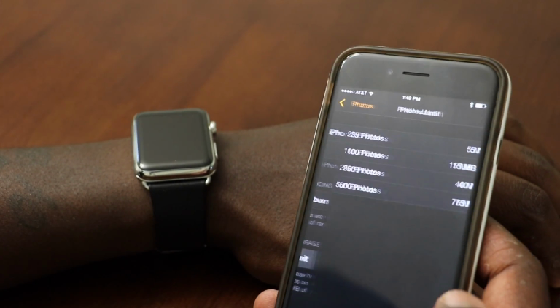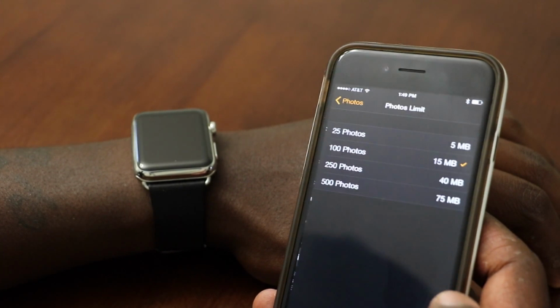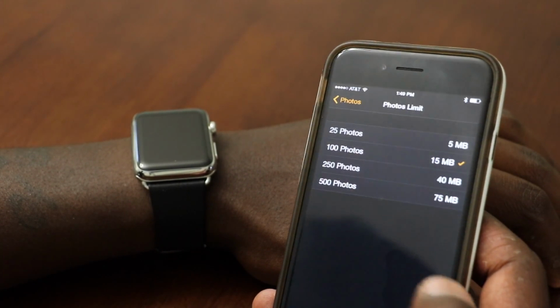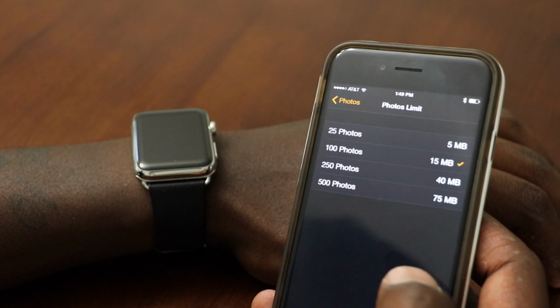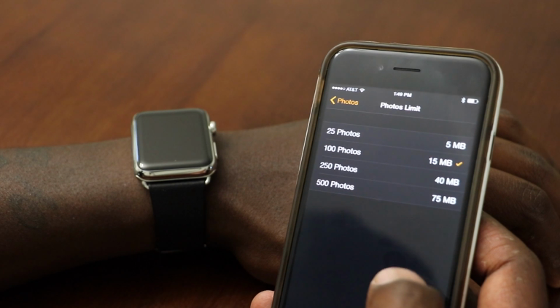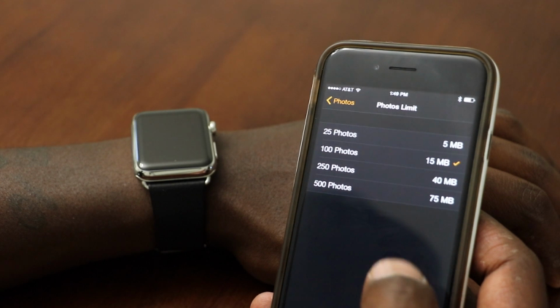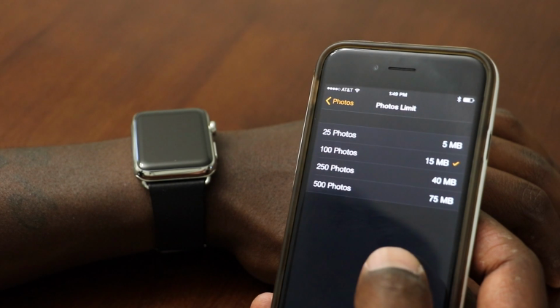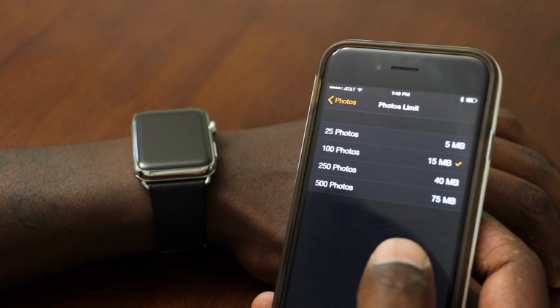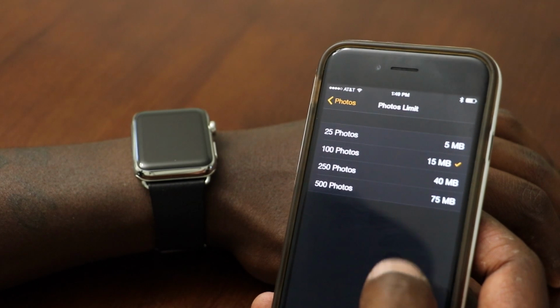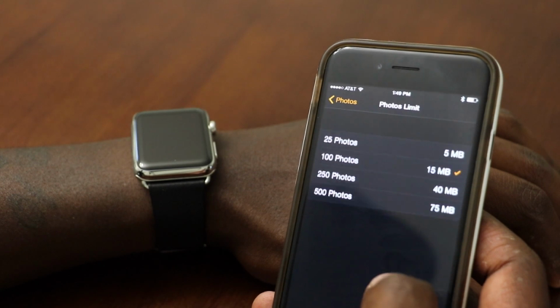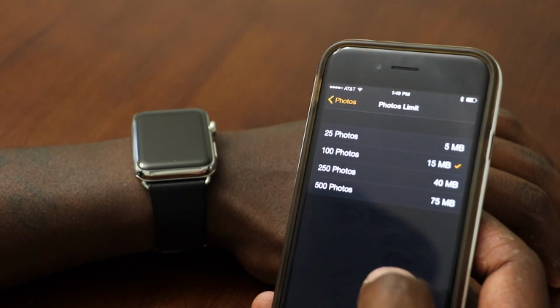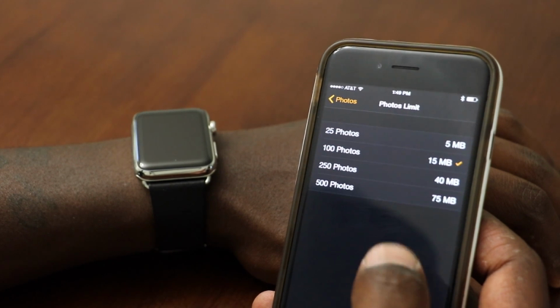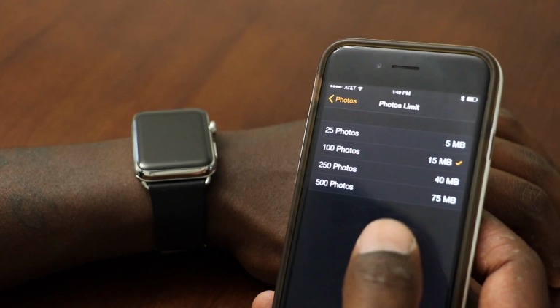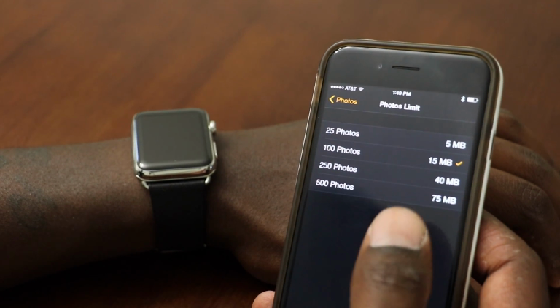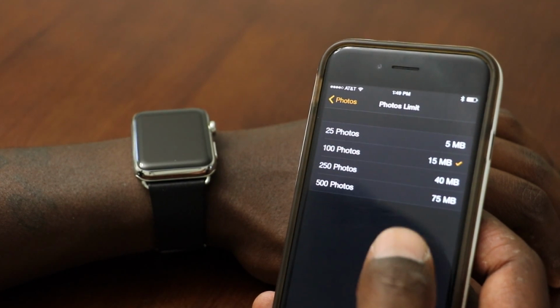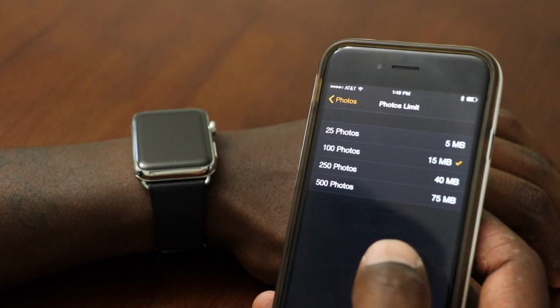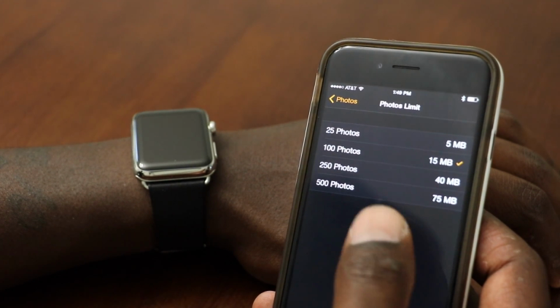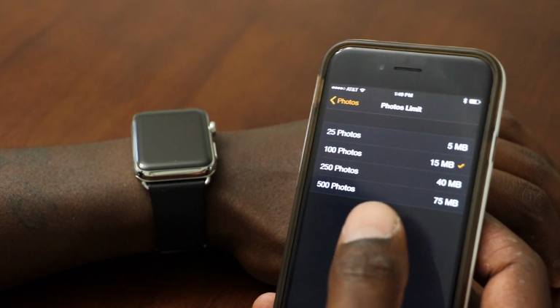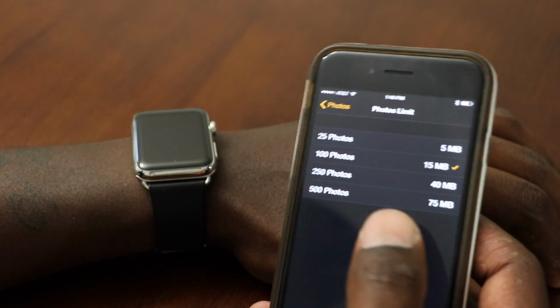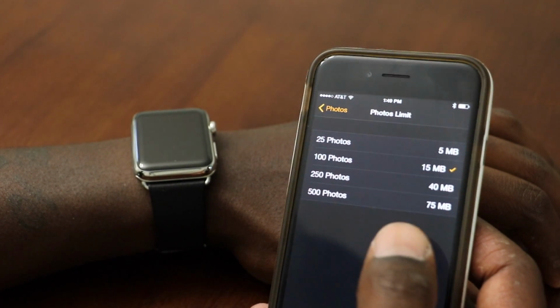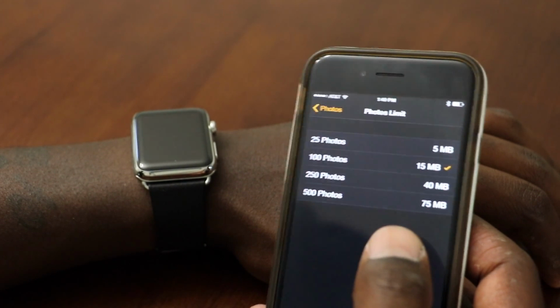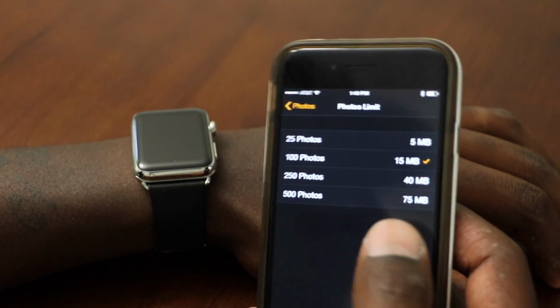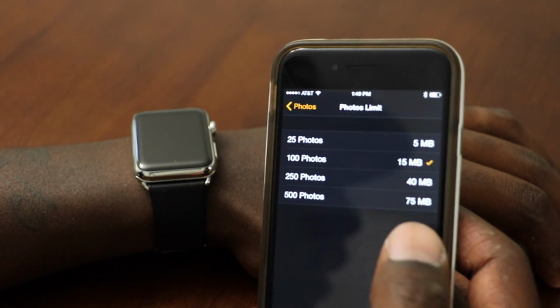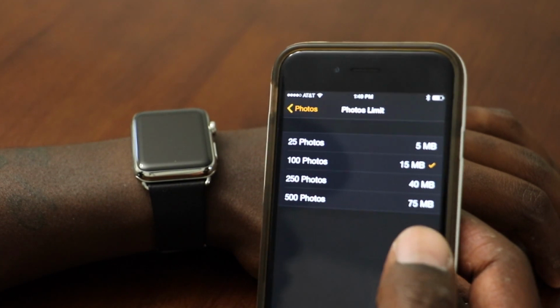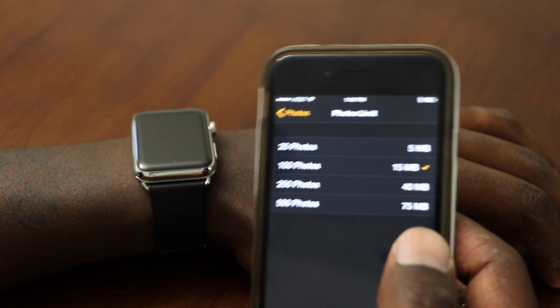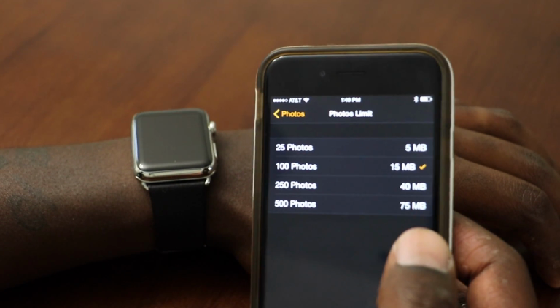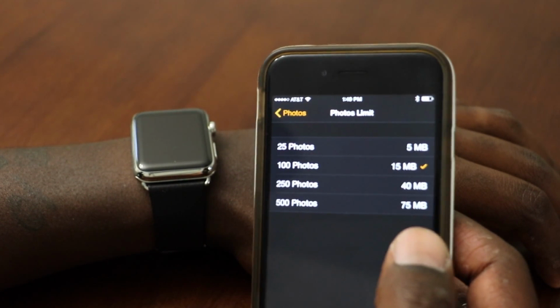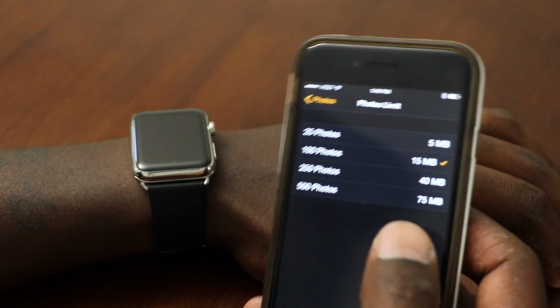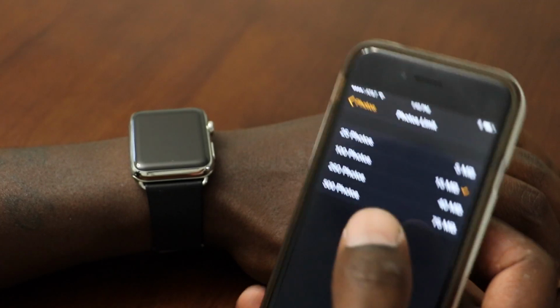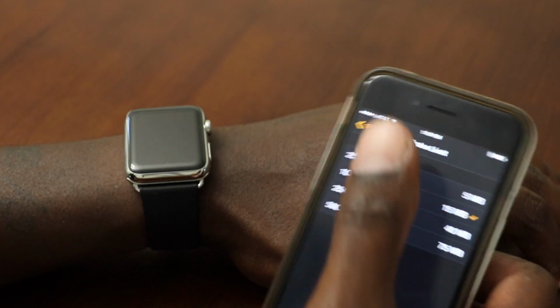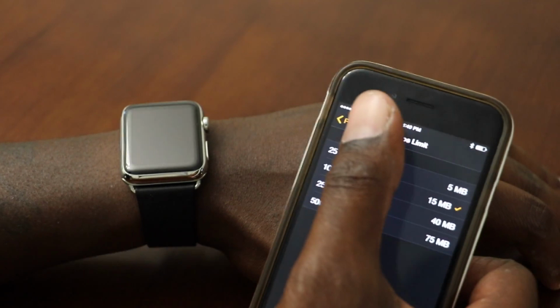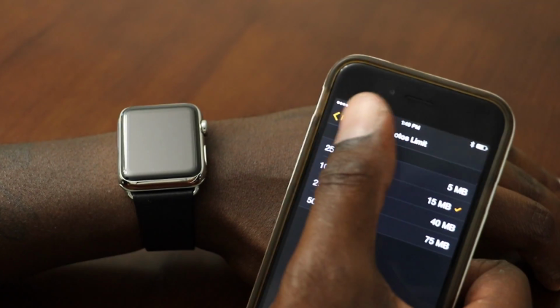You can change it — if you go here you can get up to 500 photos. Right now I have it set to 100 photos.